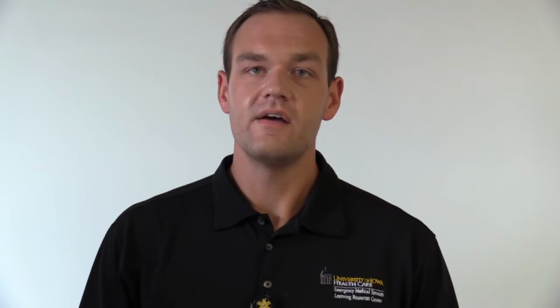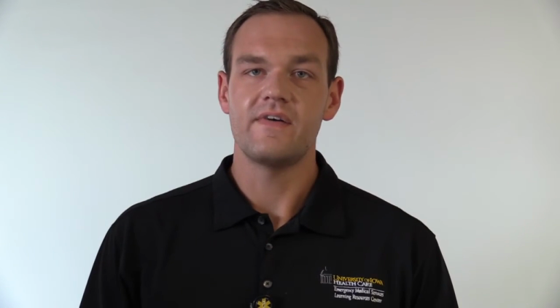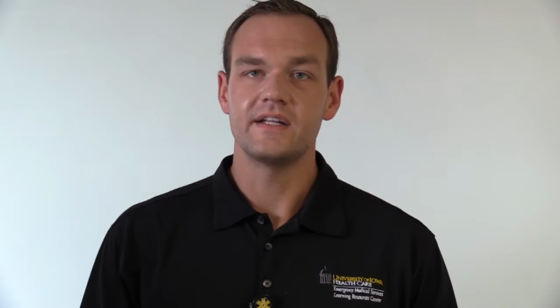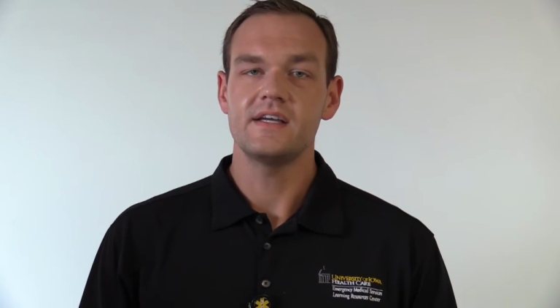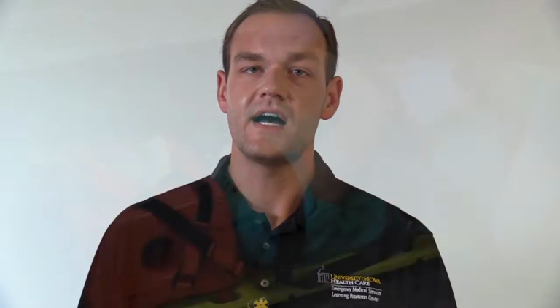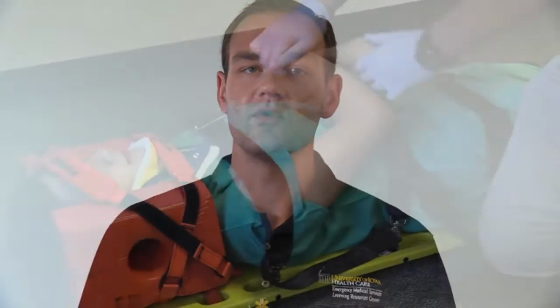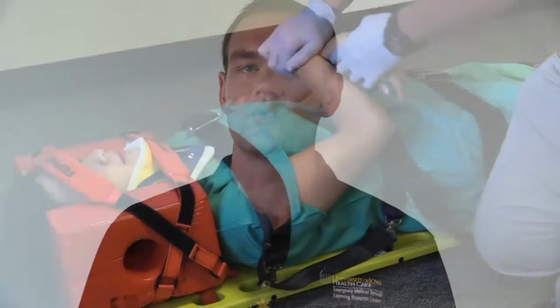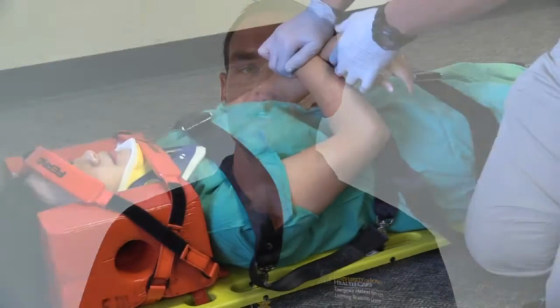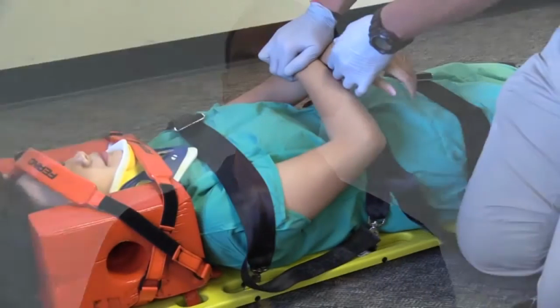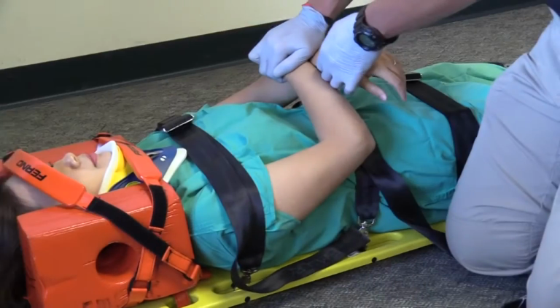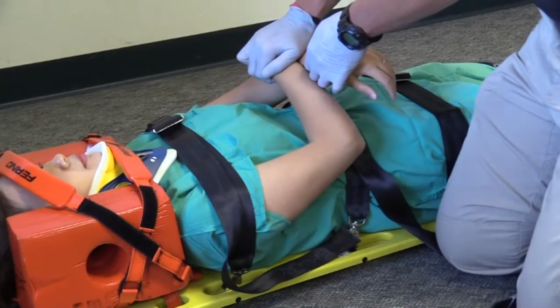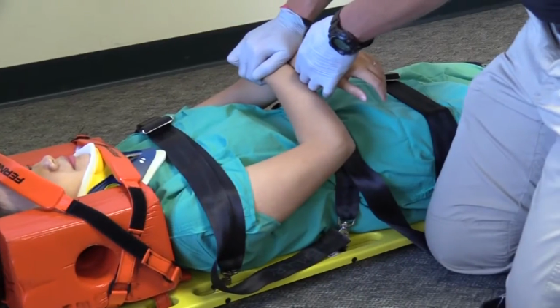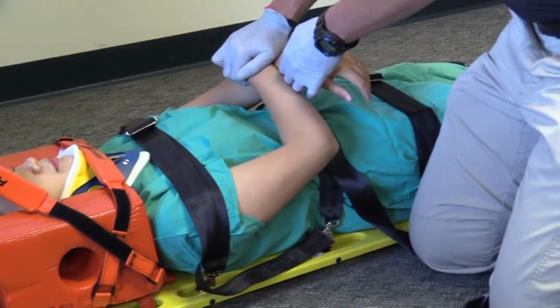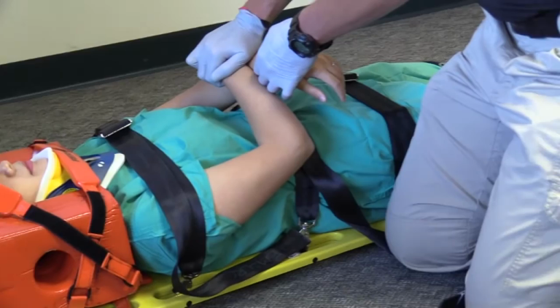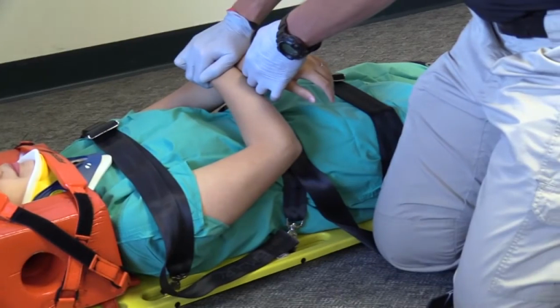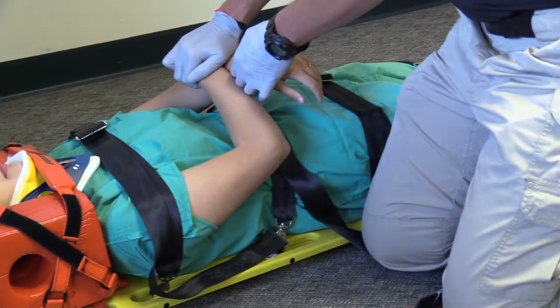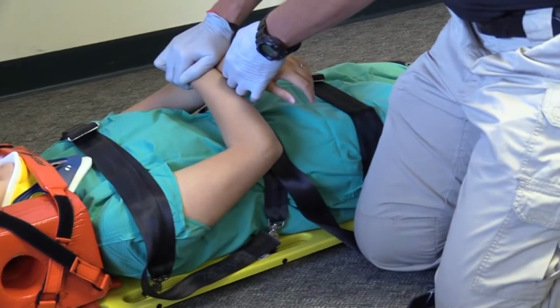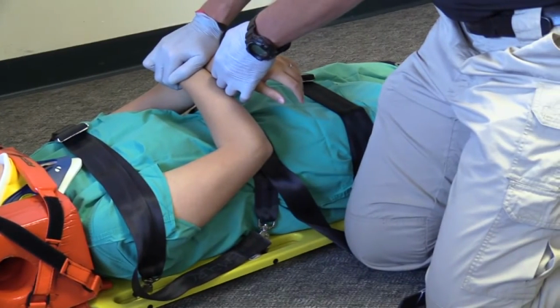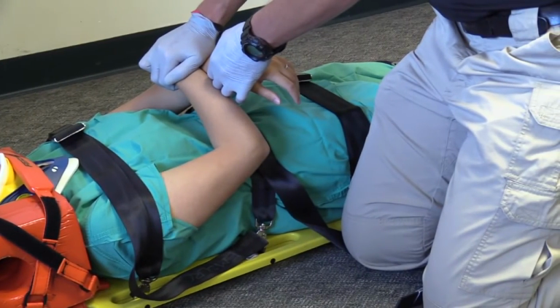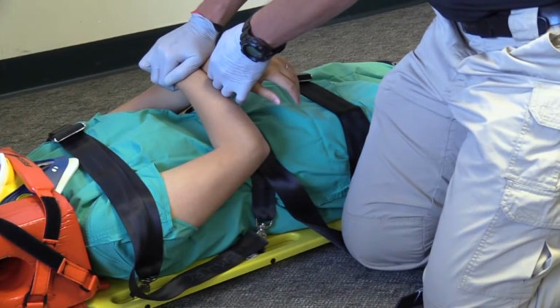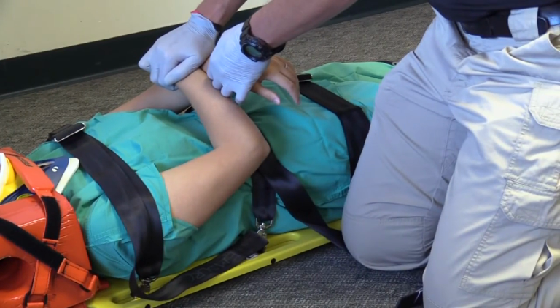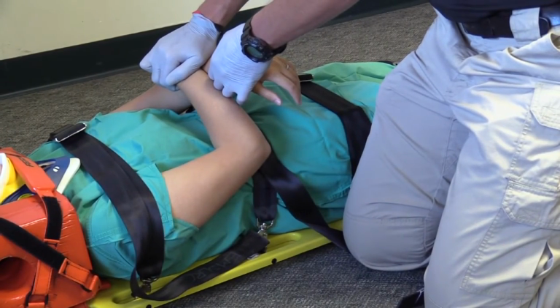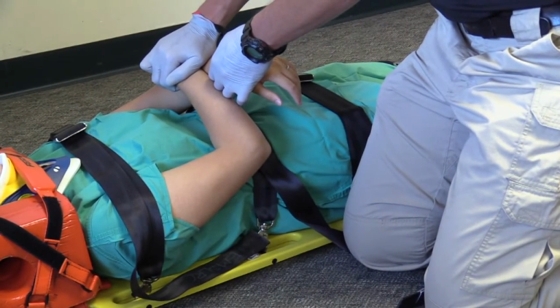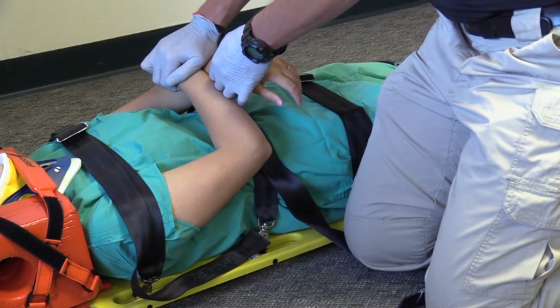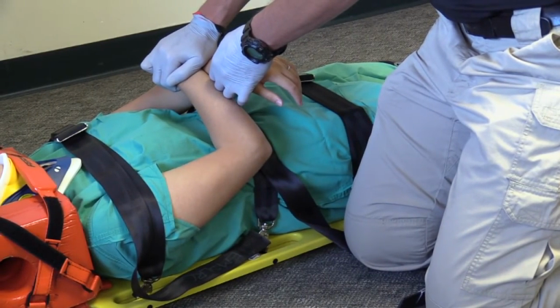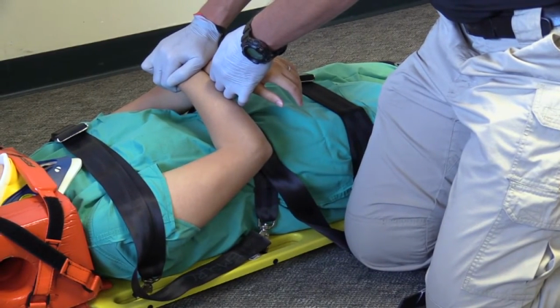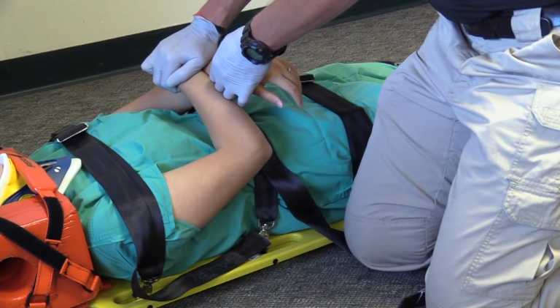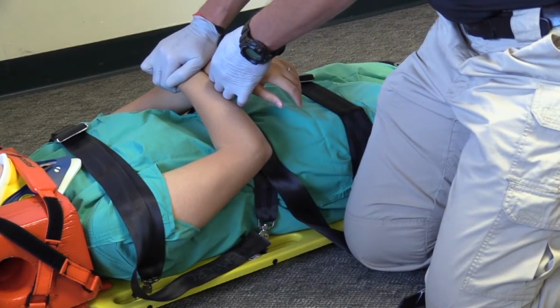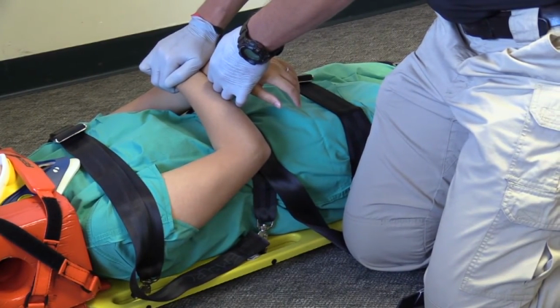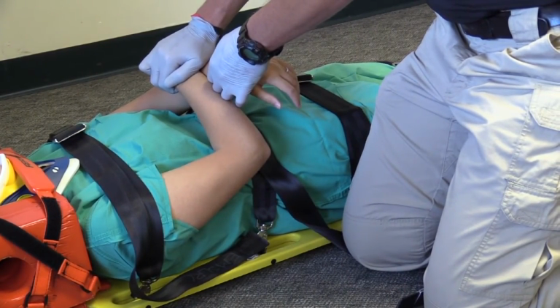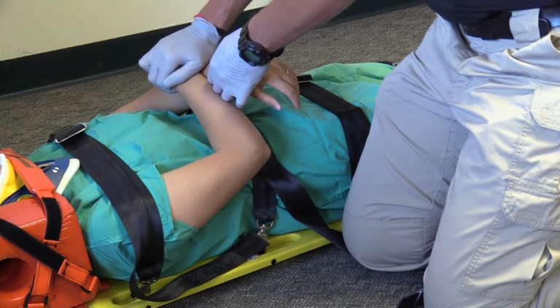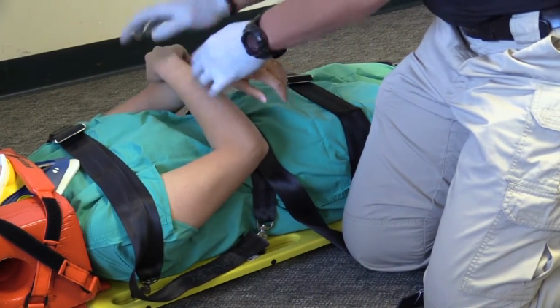Finally, I will reassess pulse, motor response, and sensation in the patient's extremities.